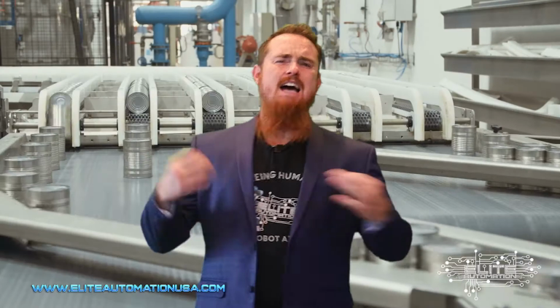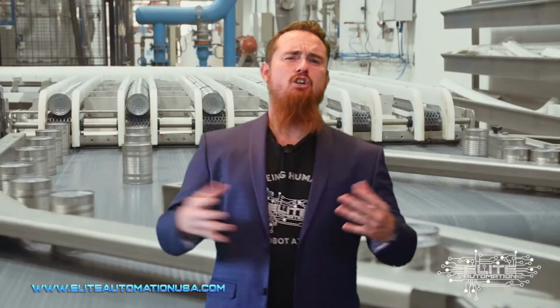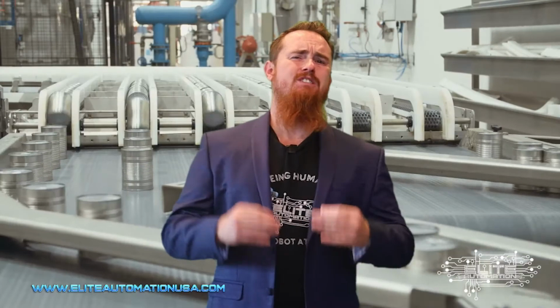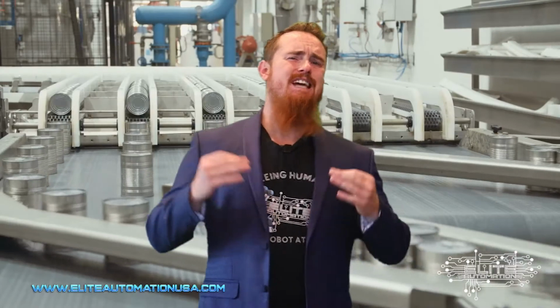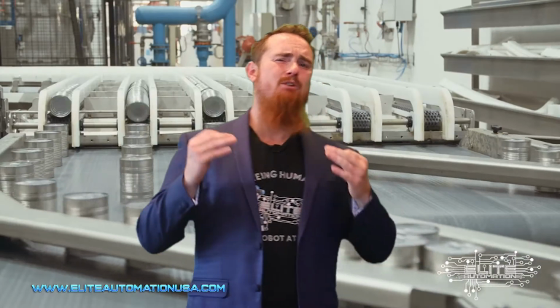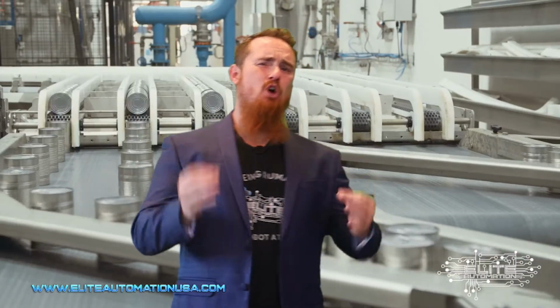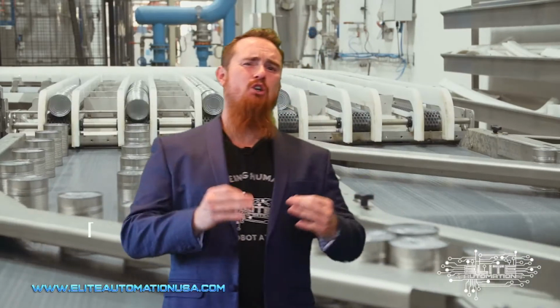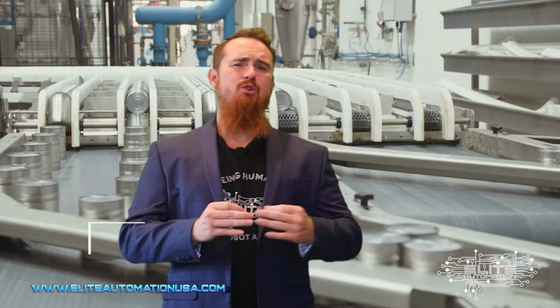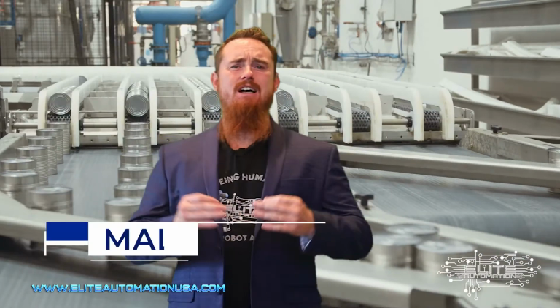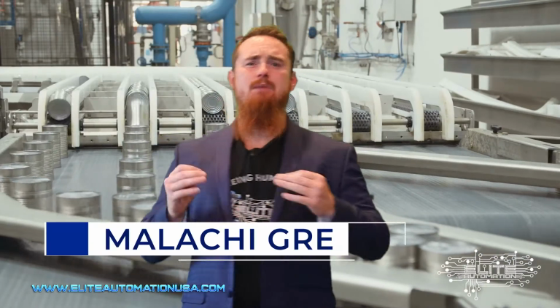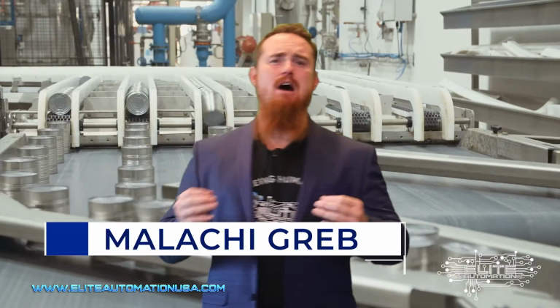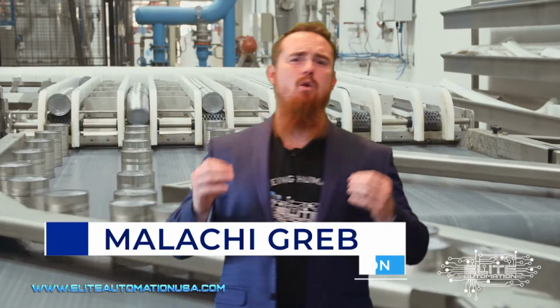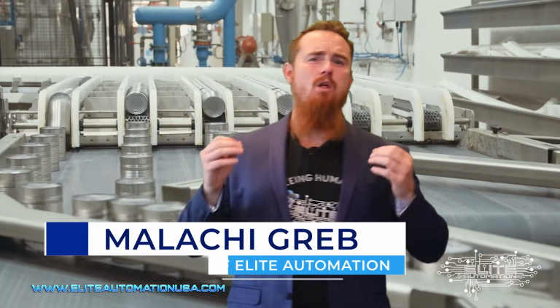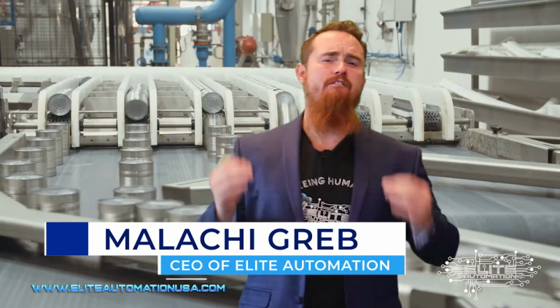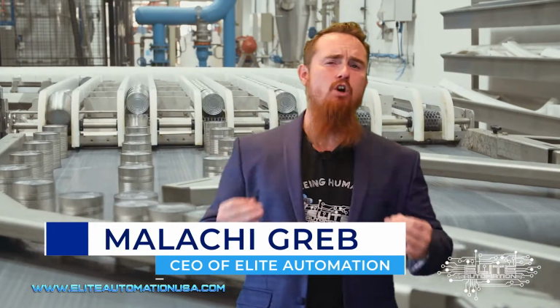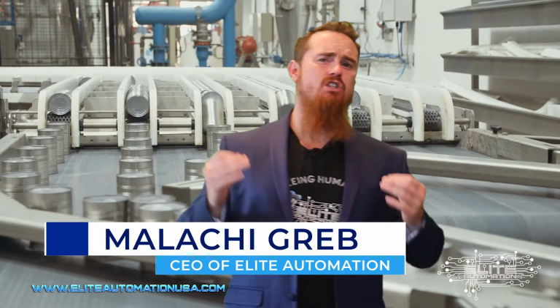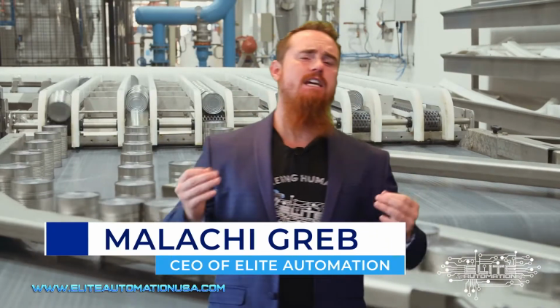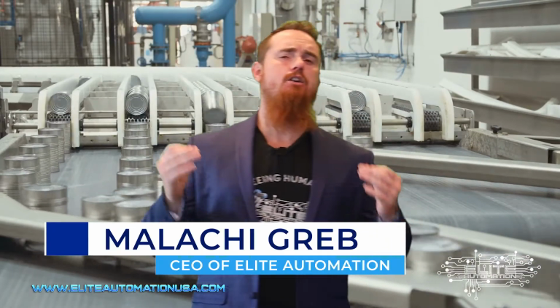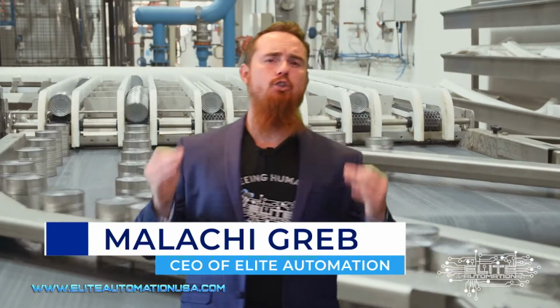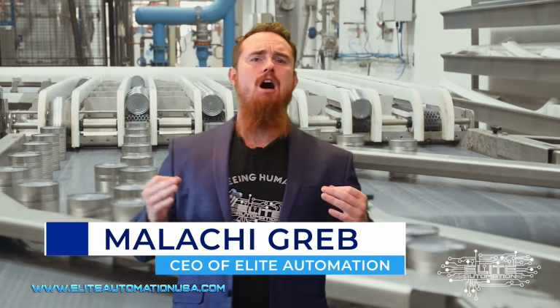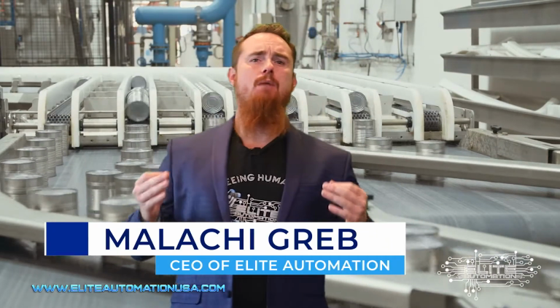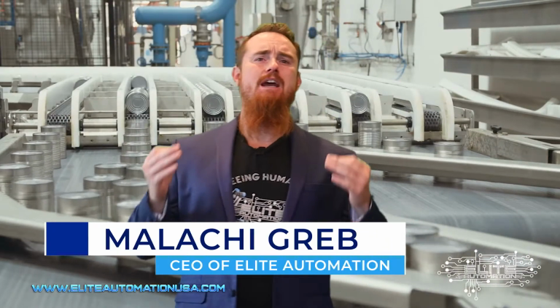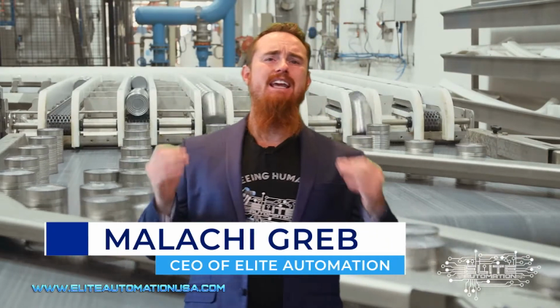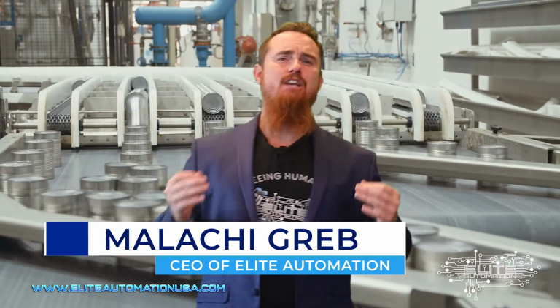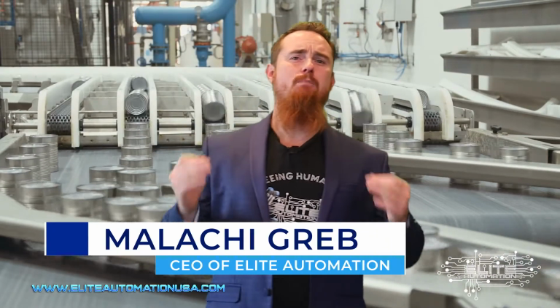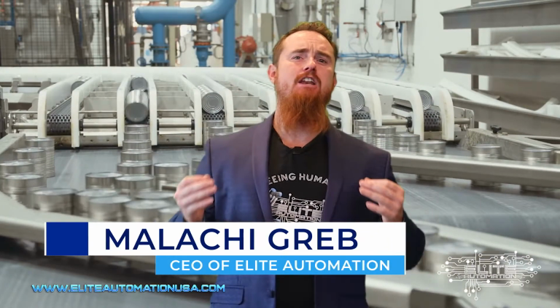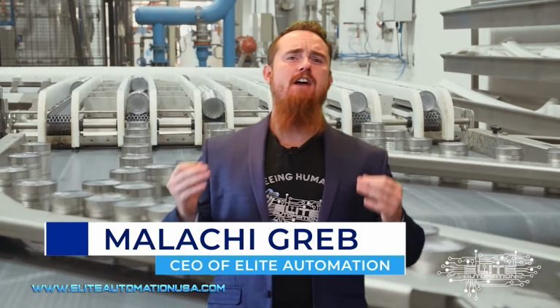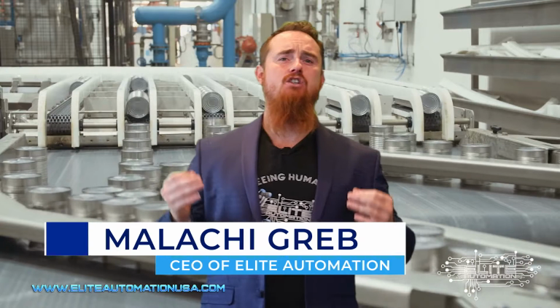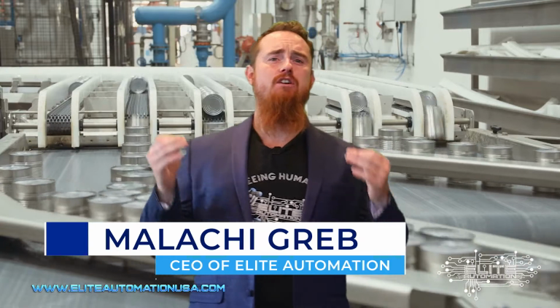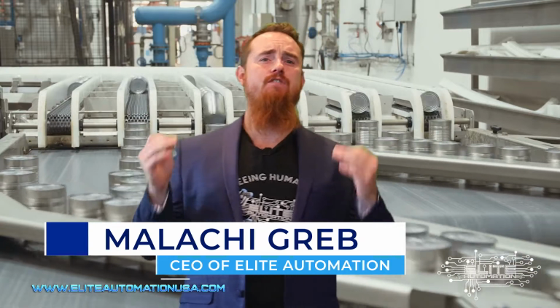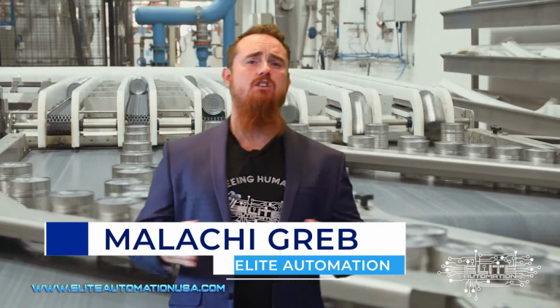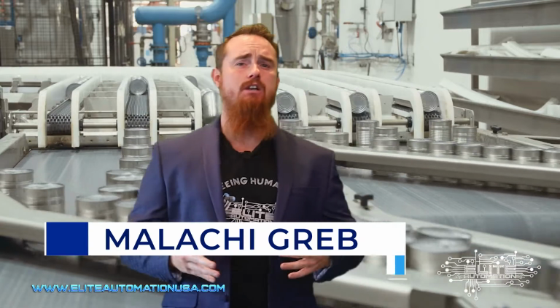How's it going? Today I'm going to talk to you guys about the first thing you should automate in your manufacturing facility.